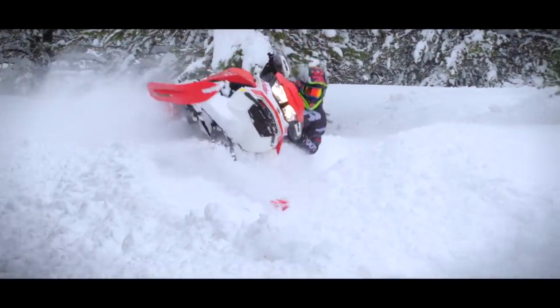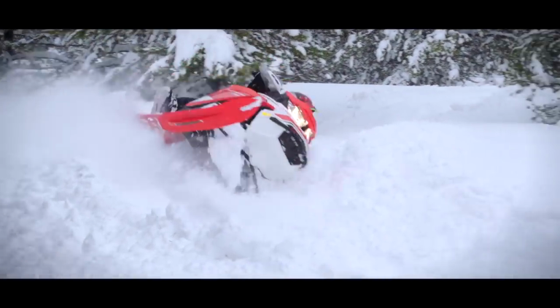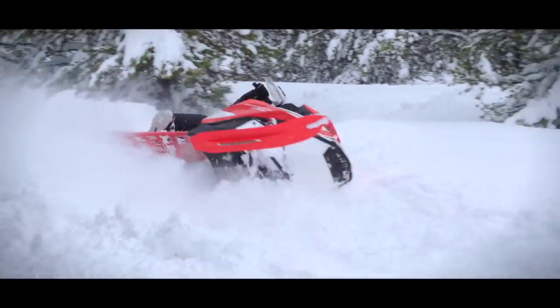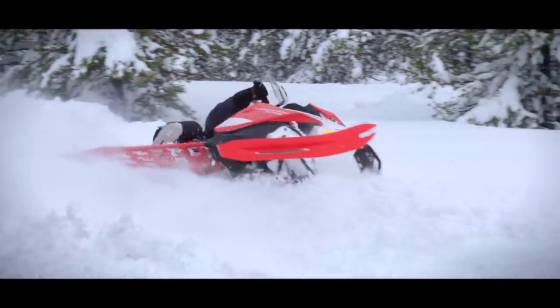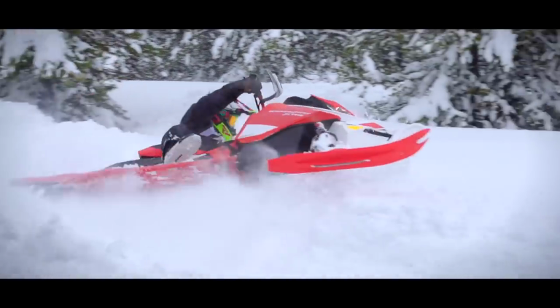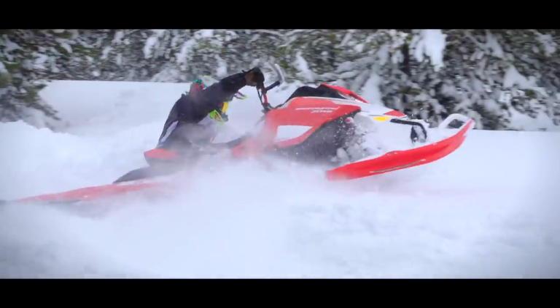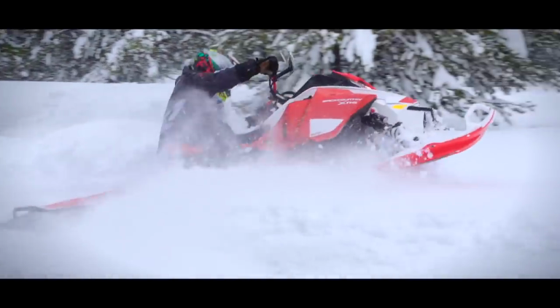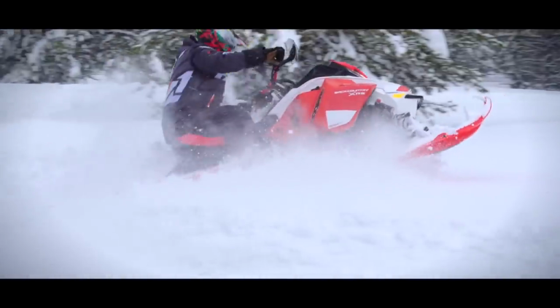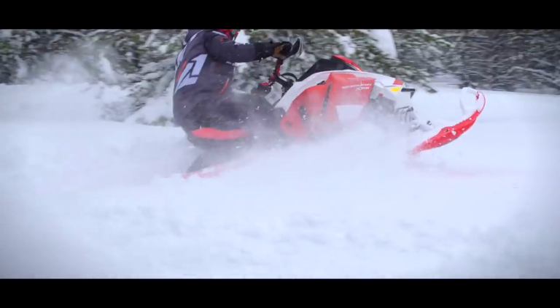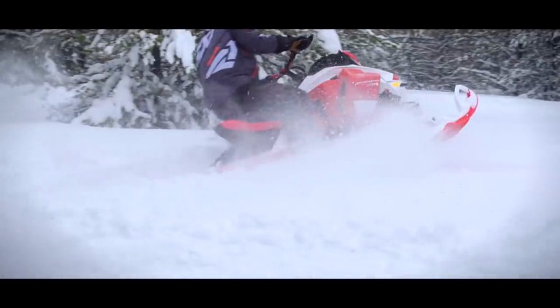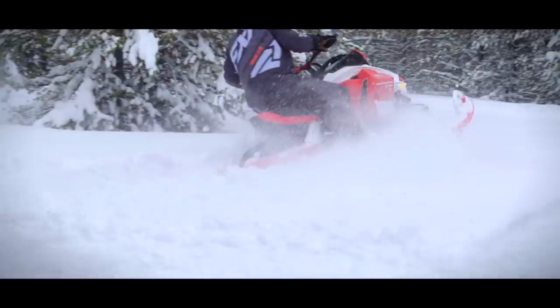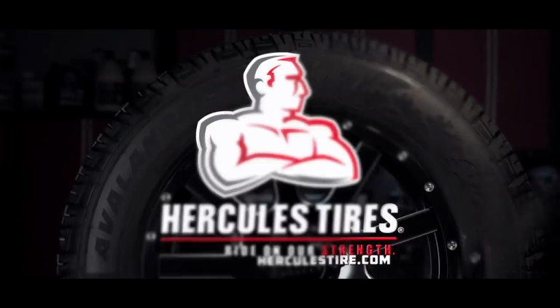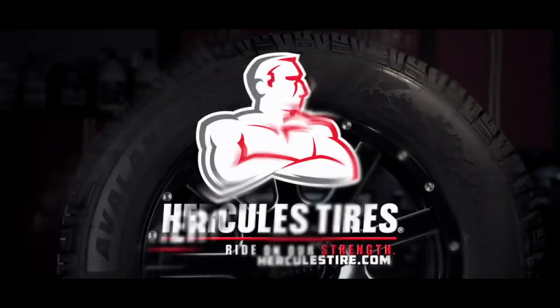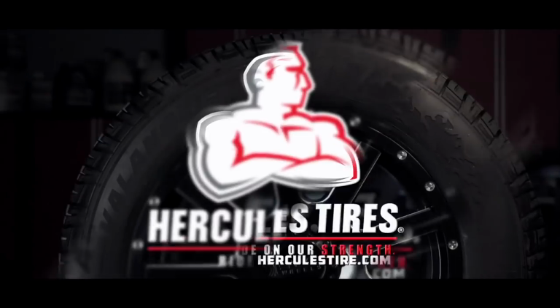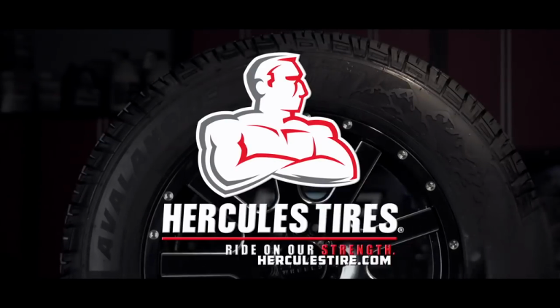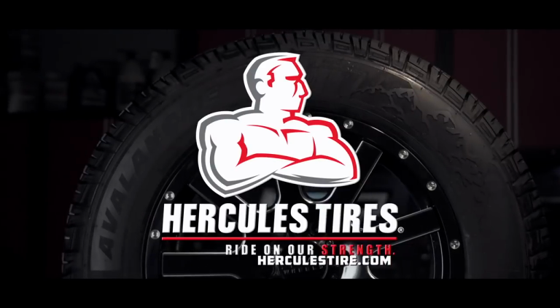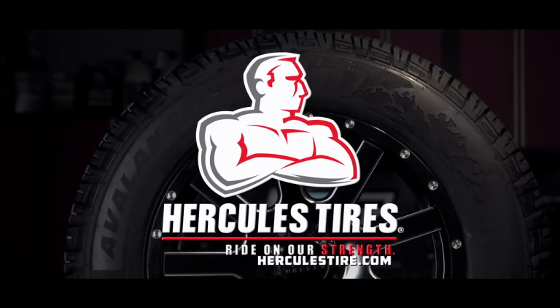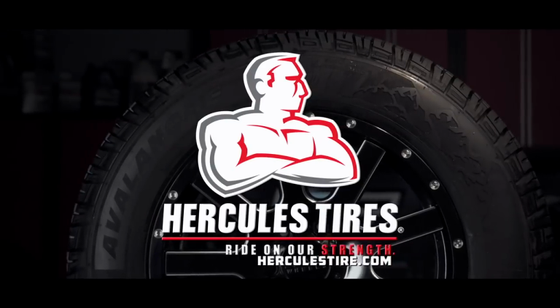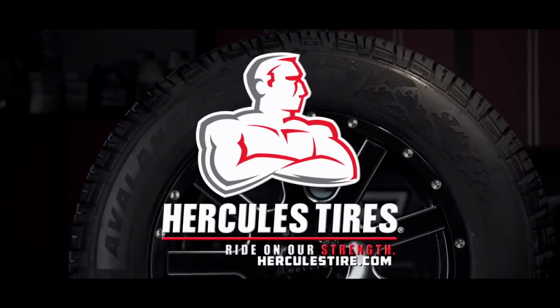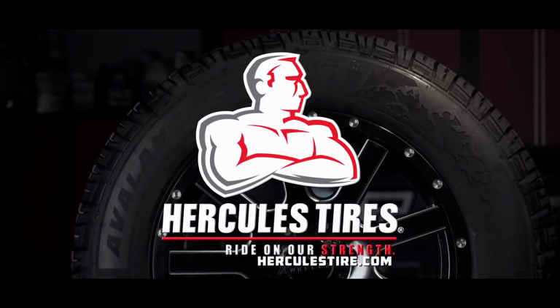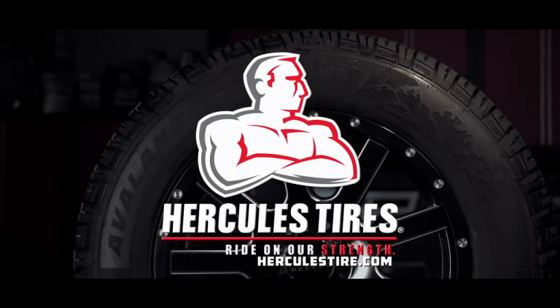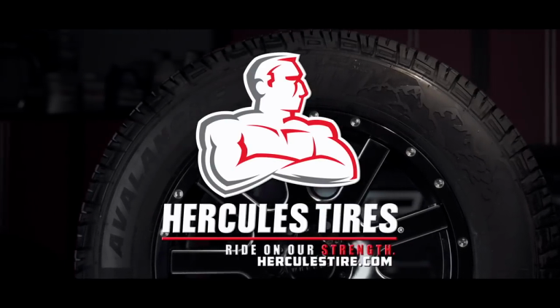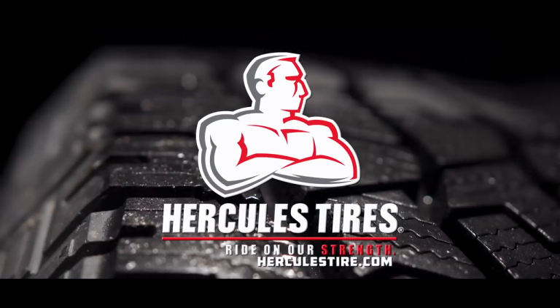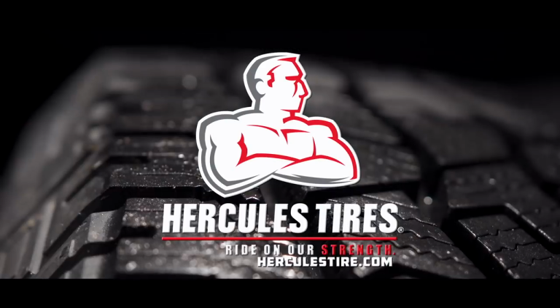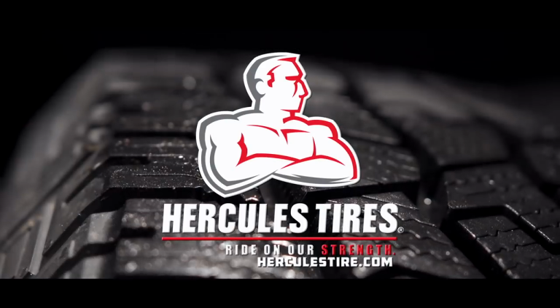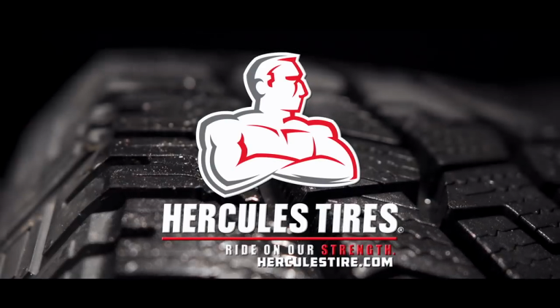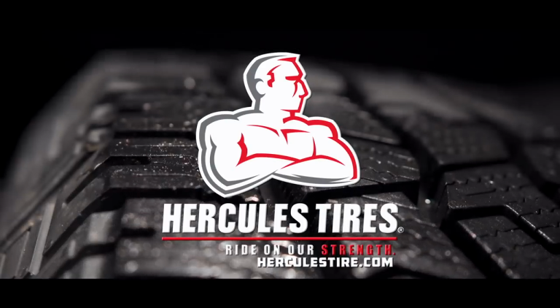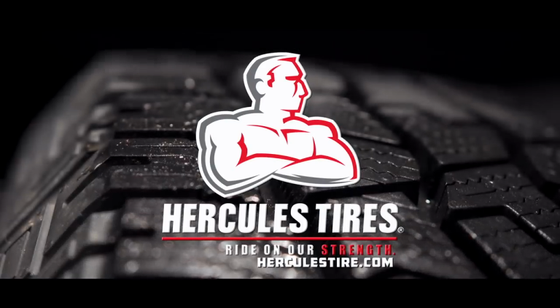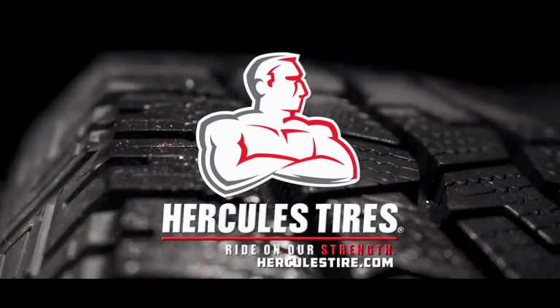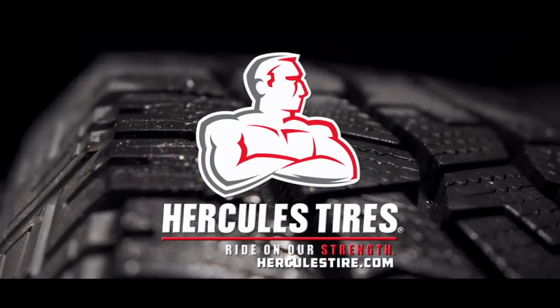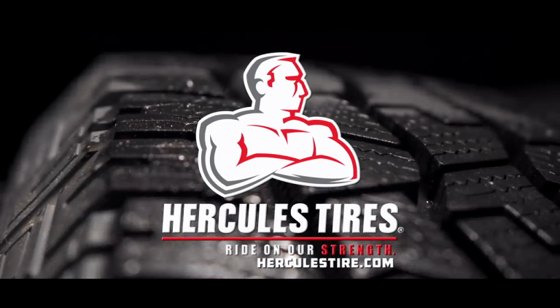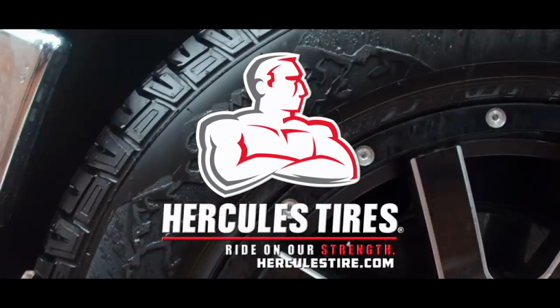Snow Tracks is sponsored by Hercules Tire — ride in our strength.